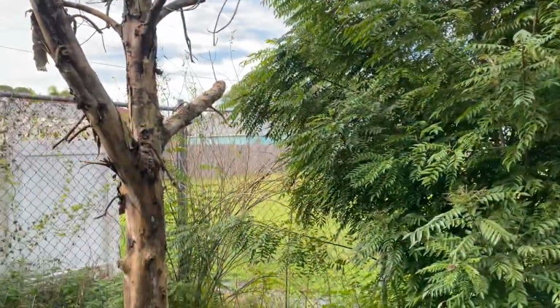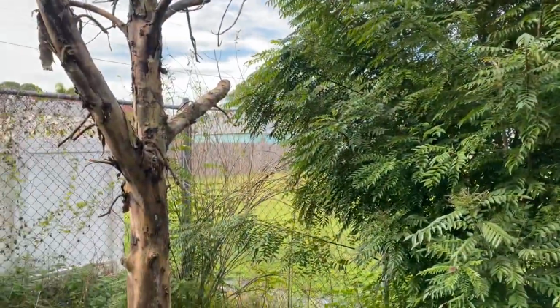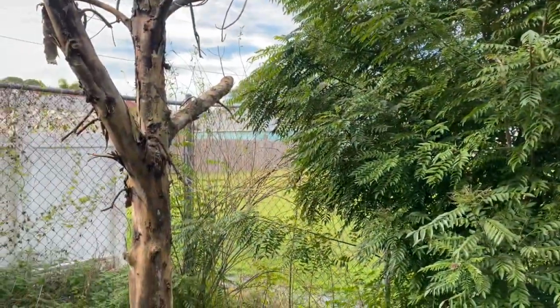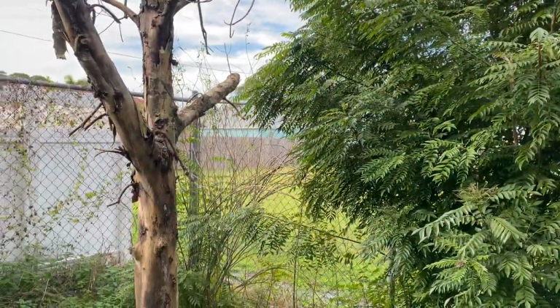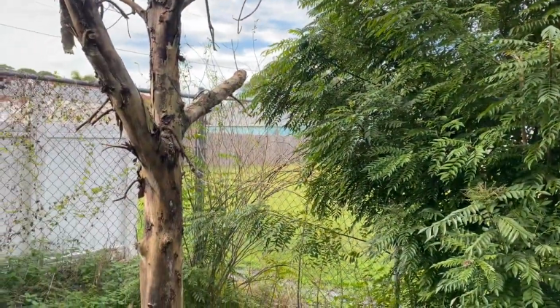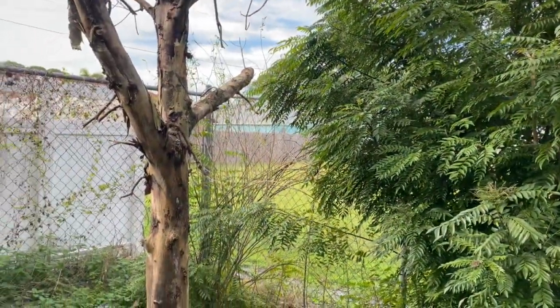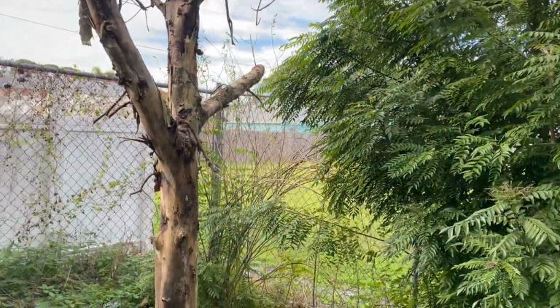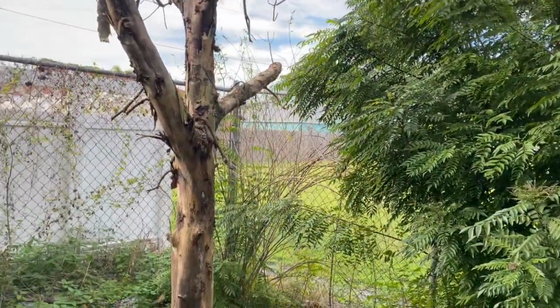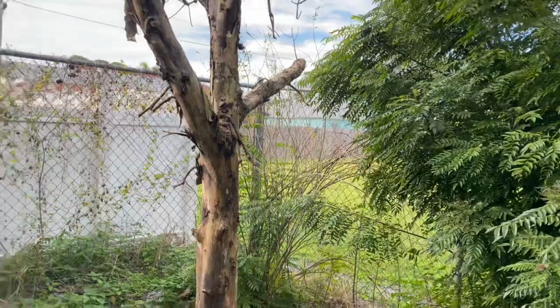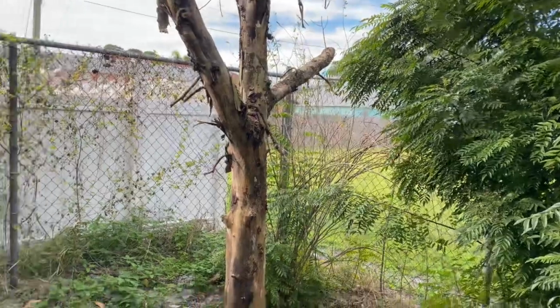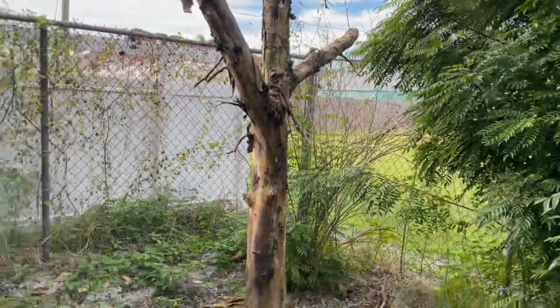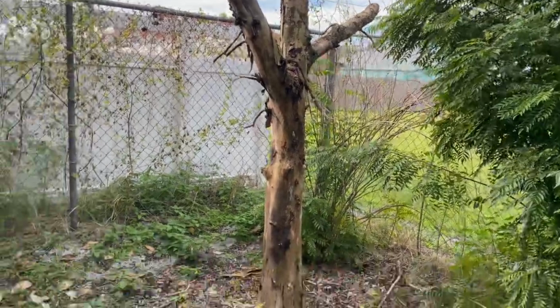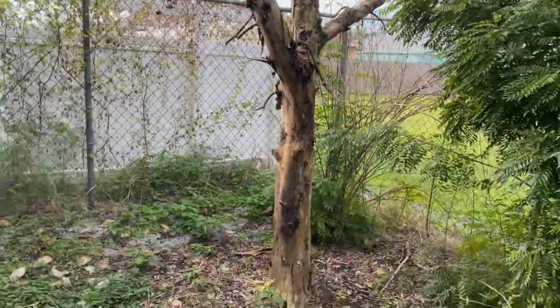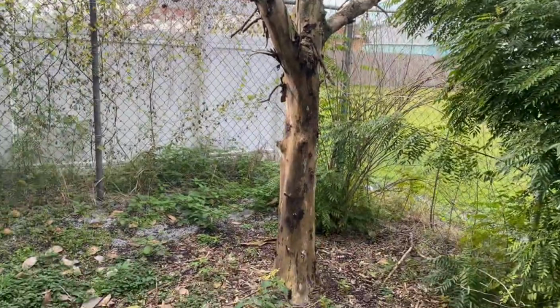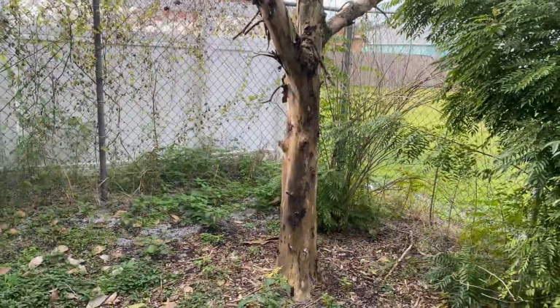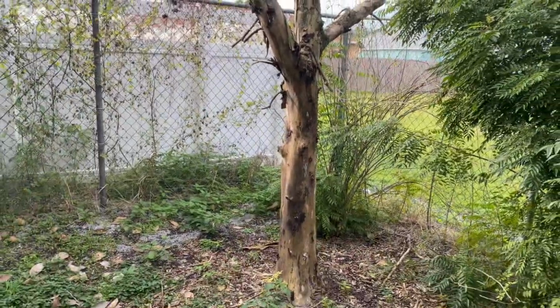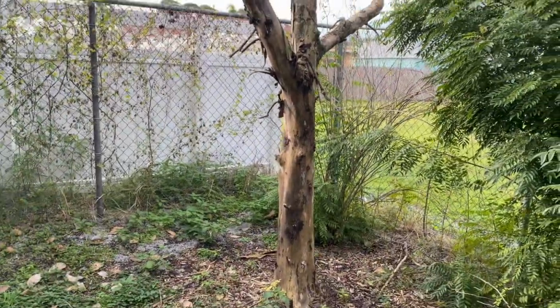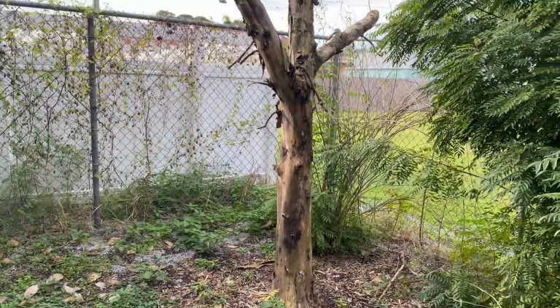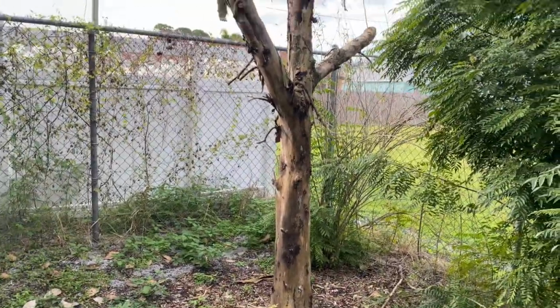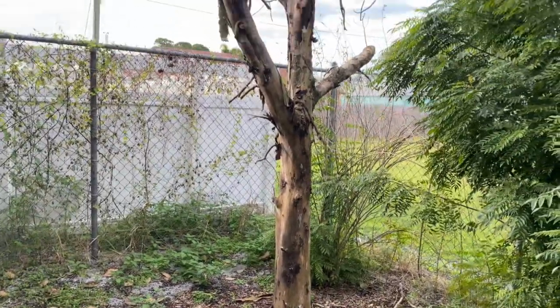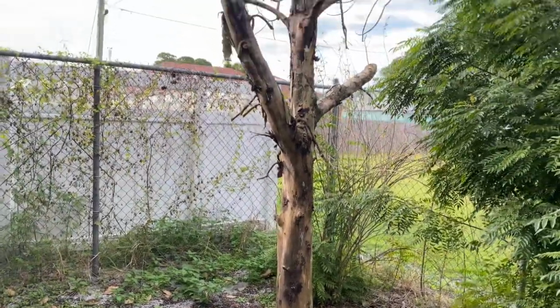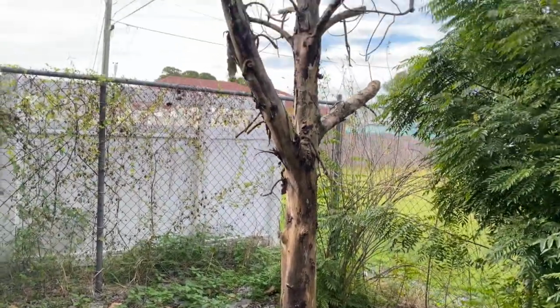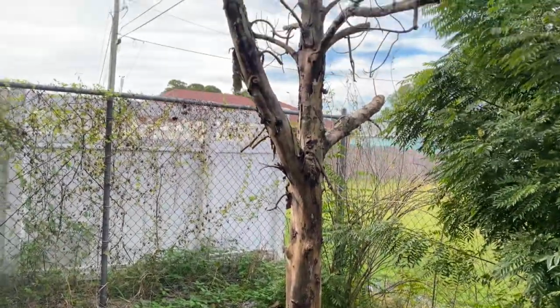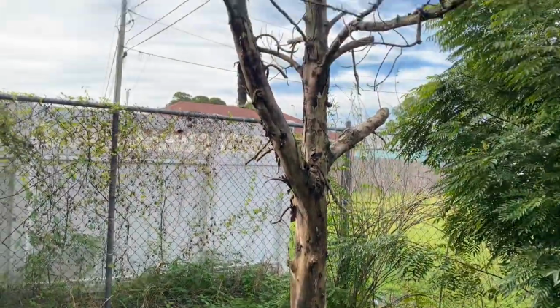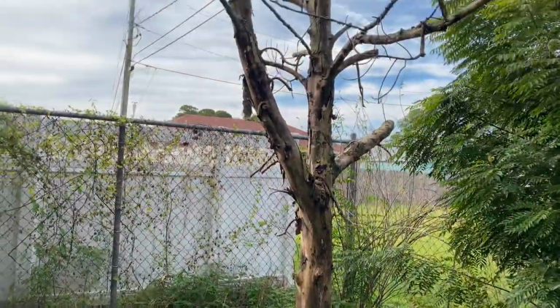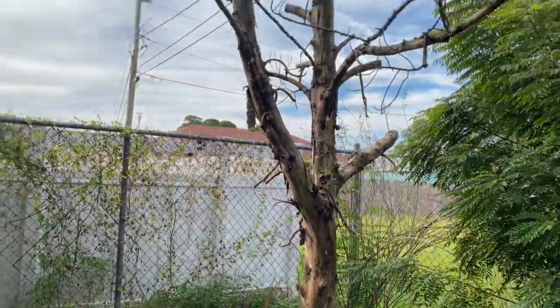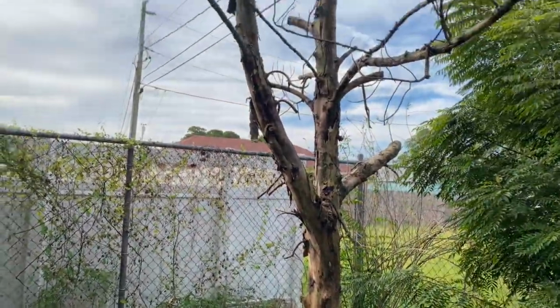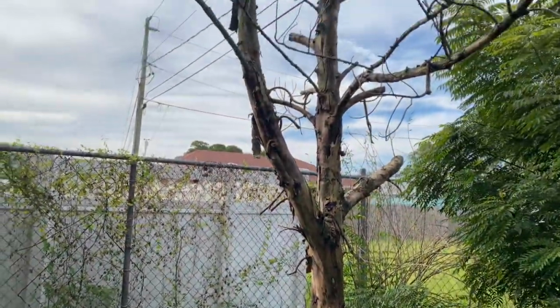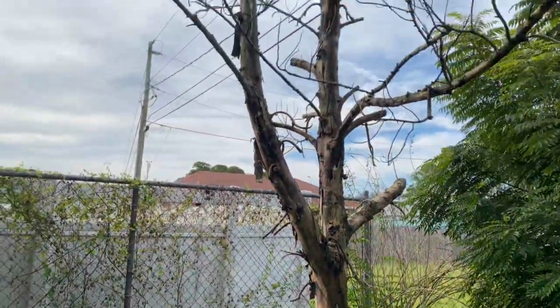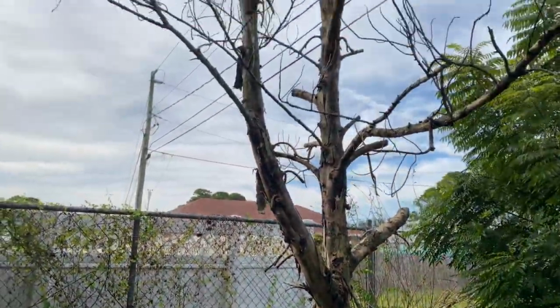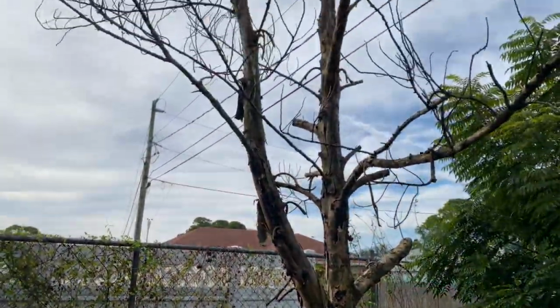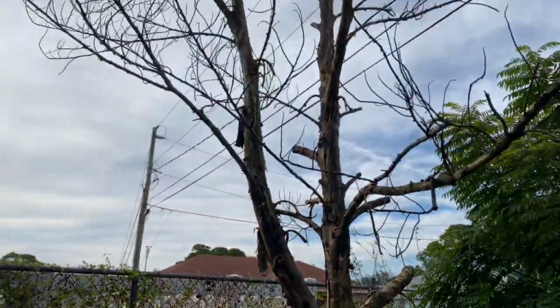This is one of my jackfruit trees — it's dry, it died last year.